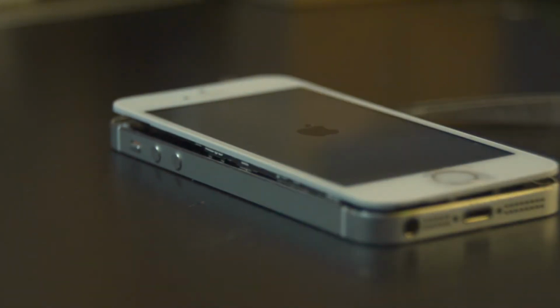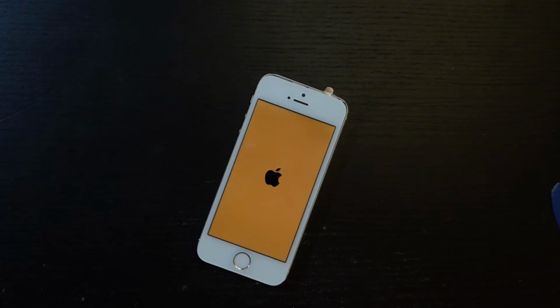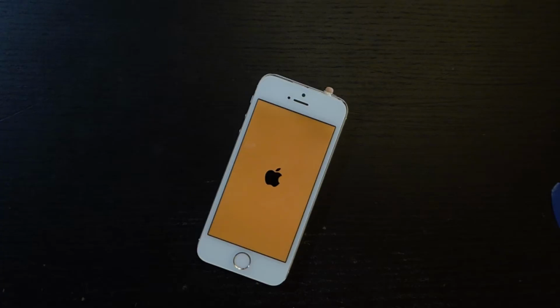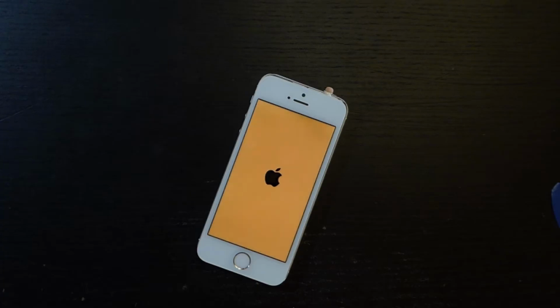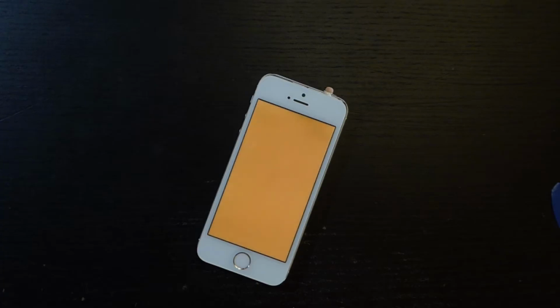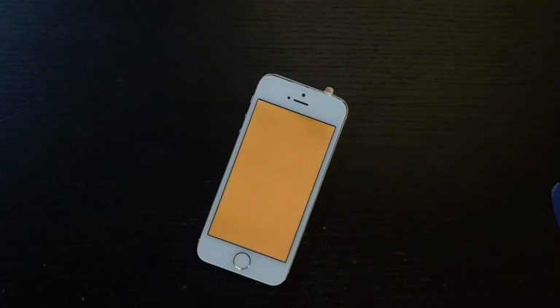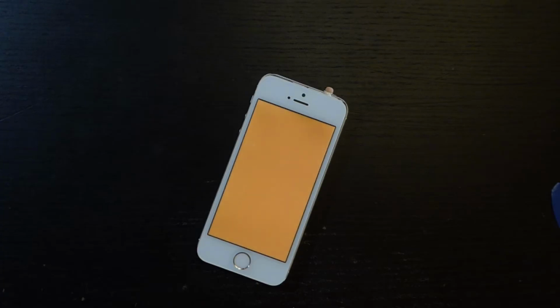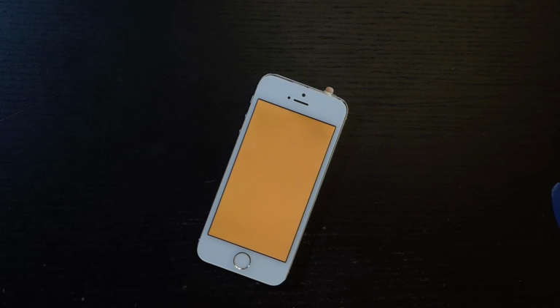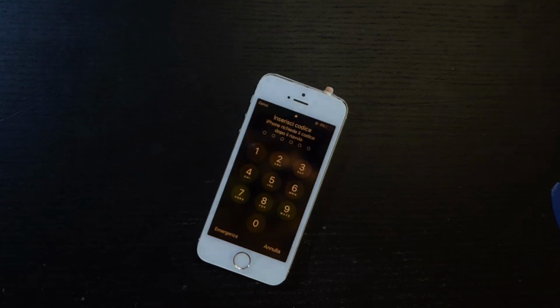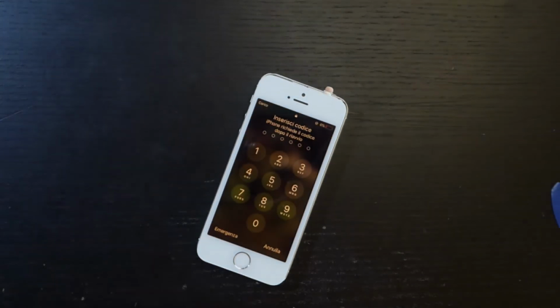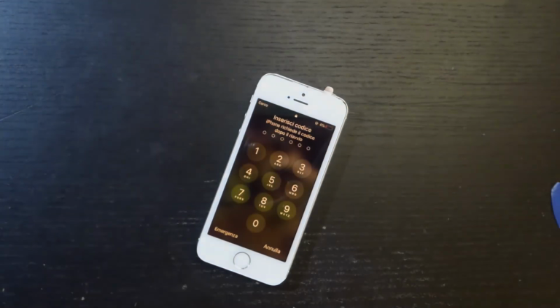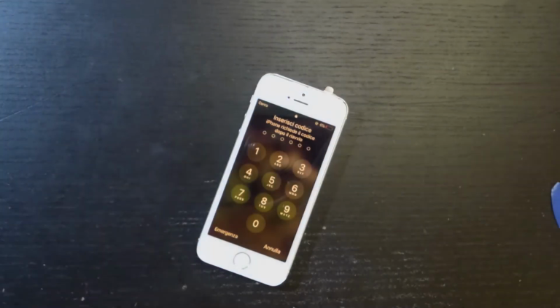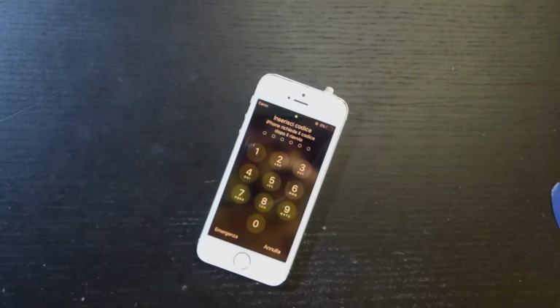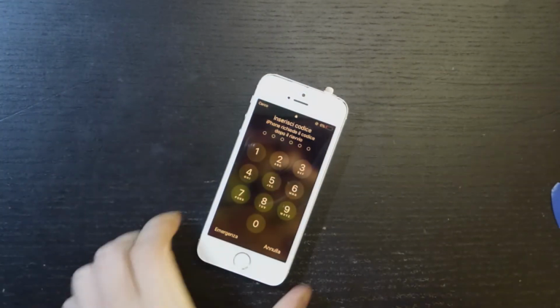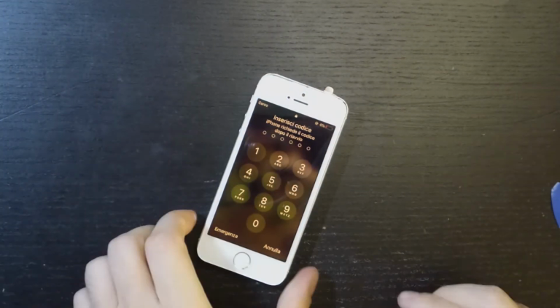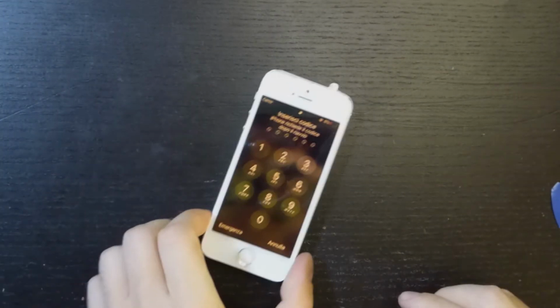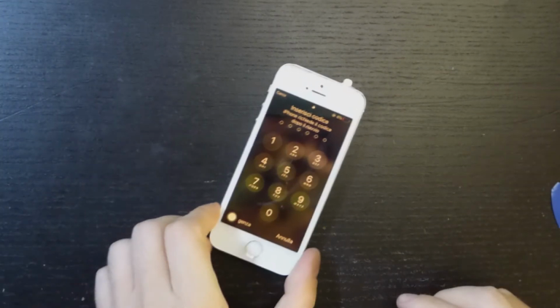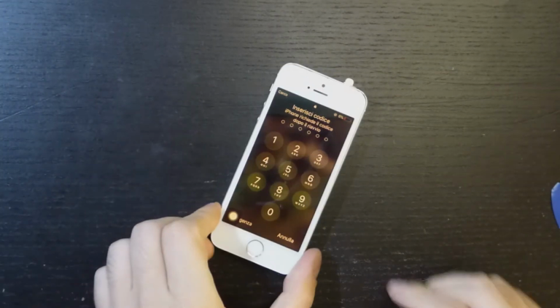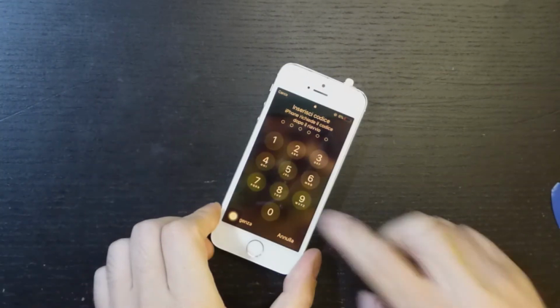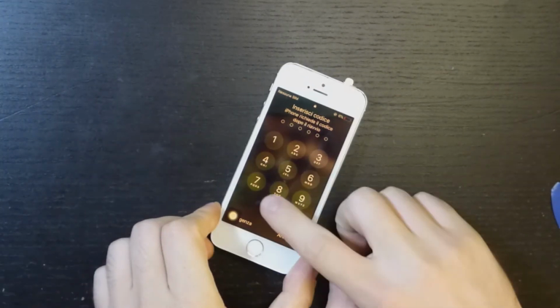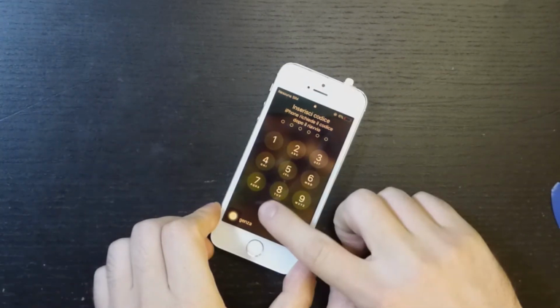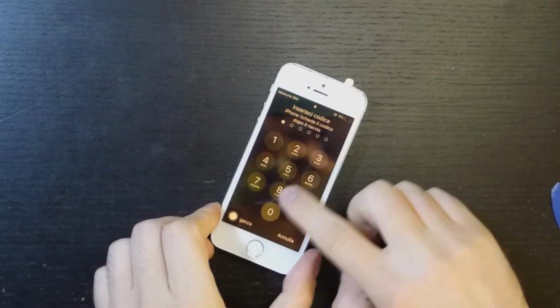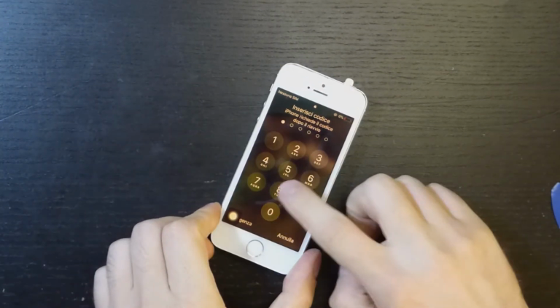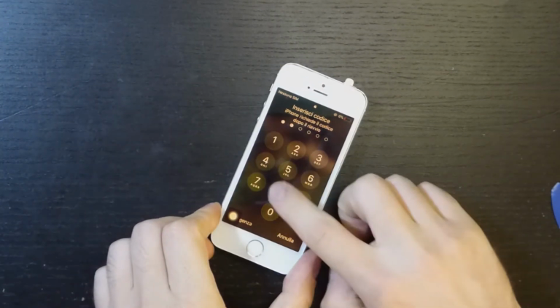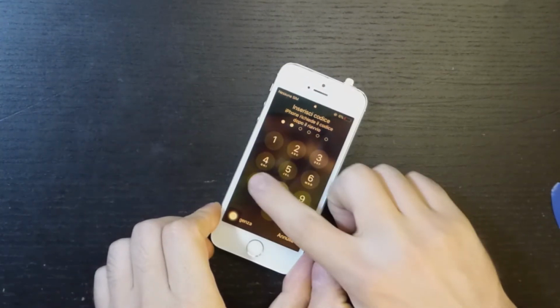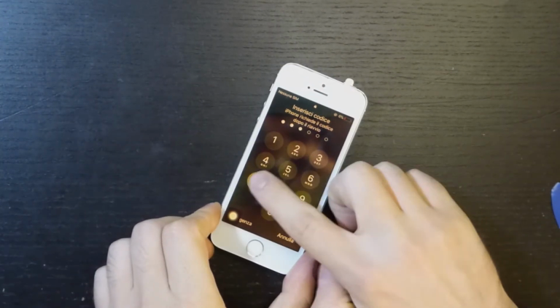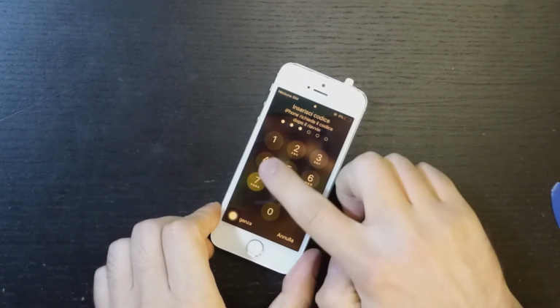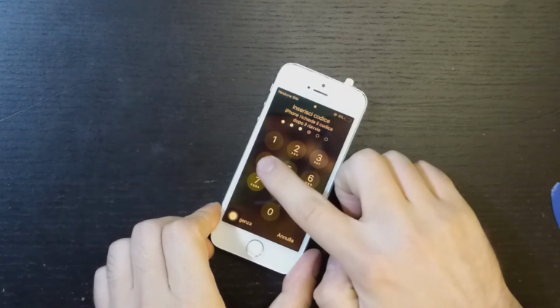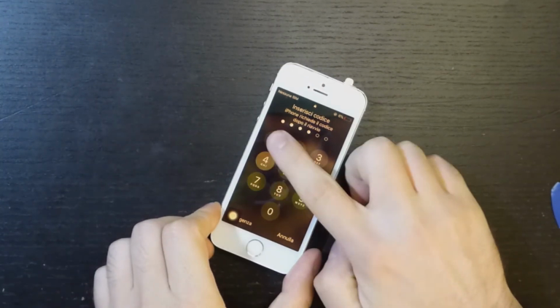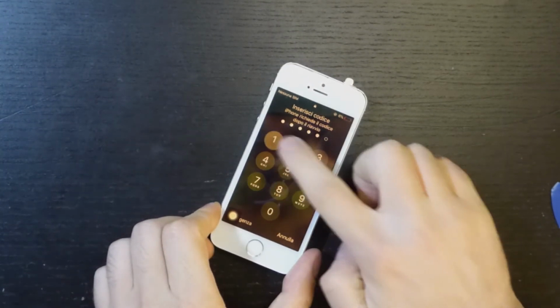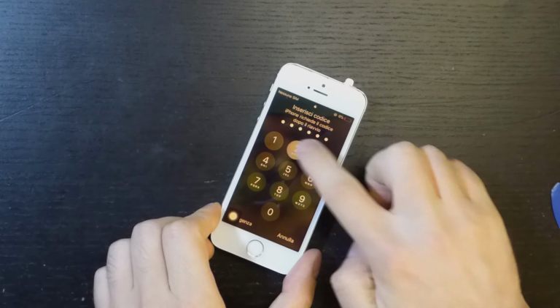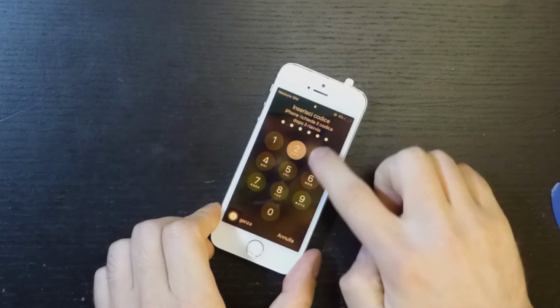After moving all the parts and connecting the new LCD, we can test it and happily see that everything is working great.